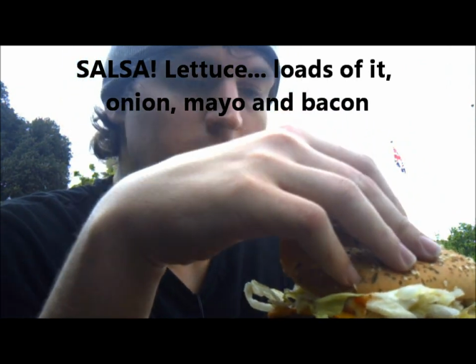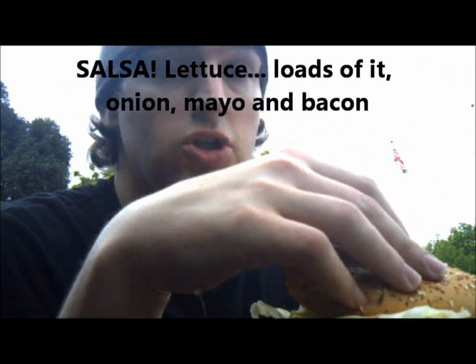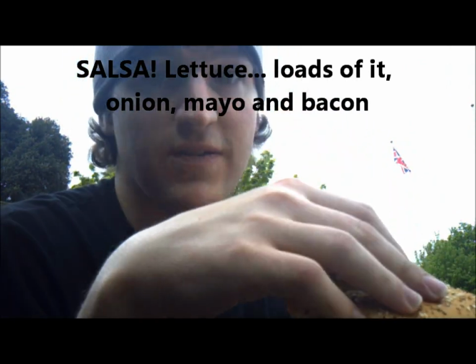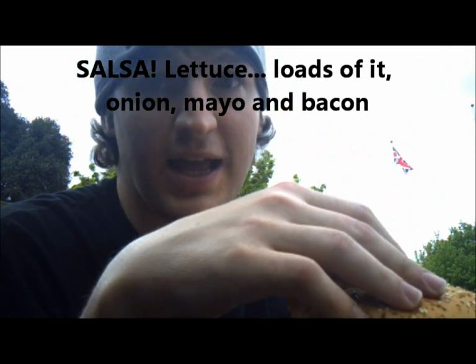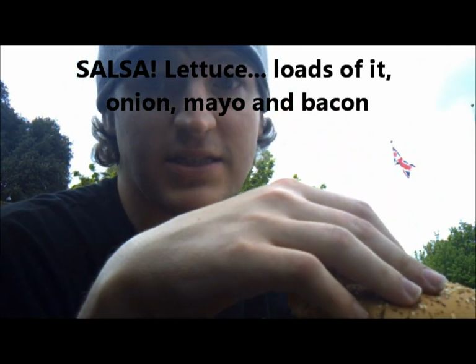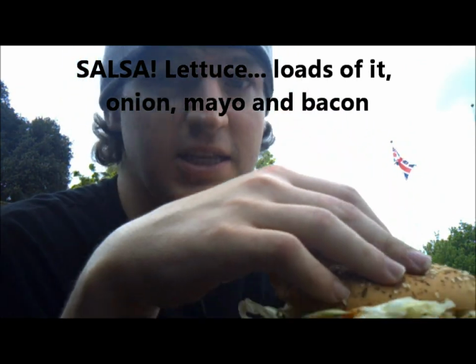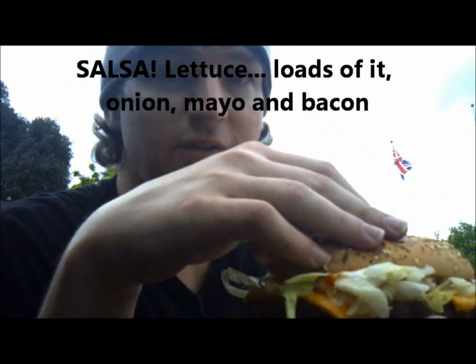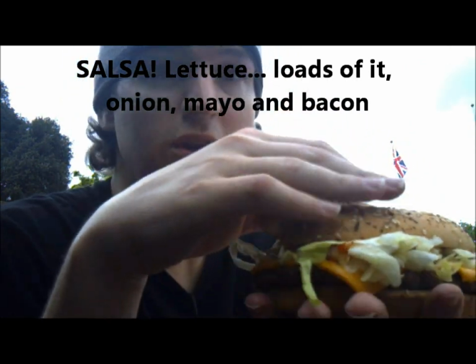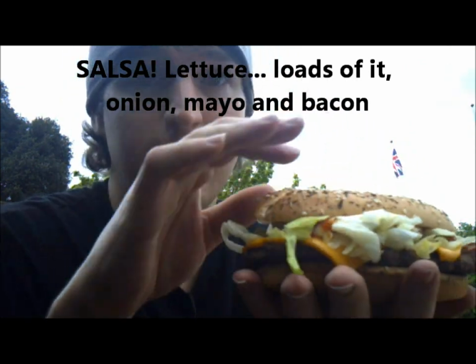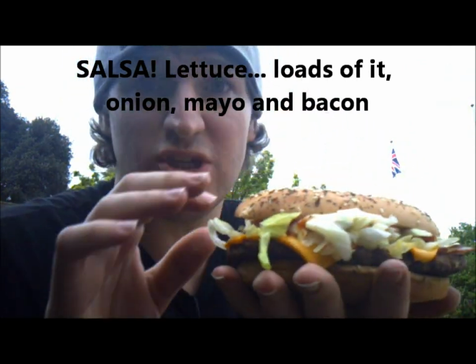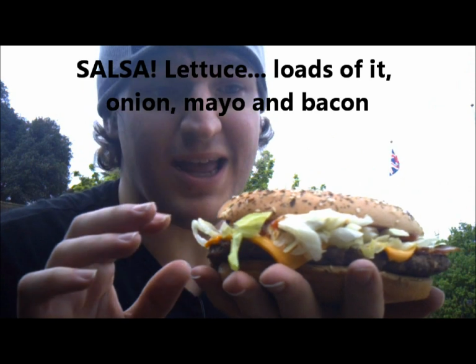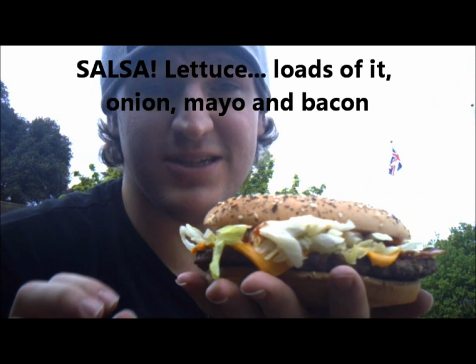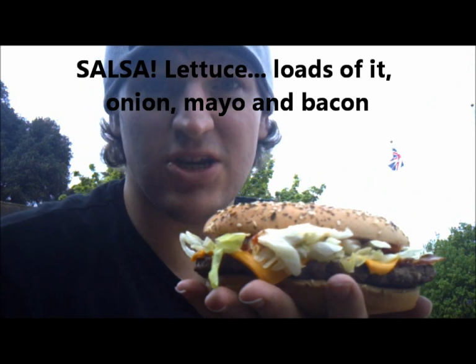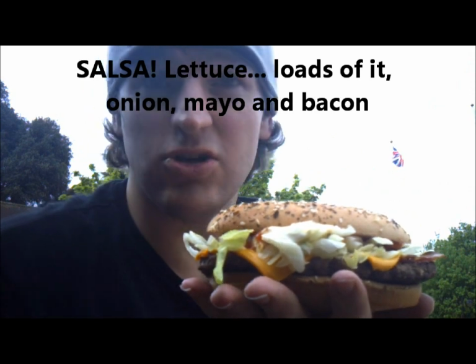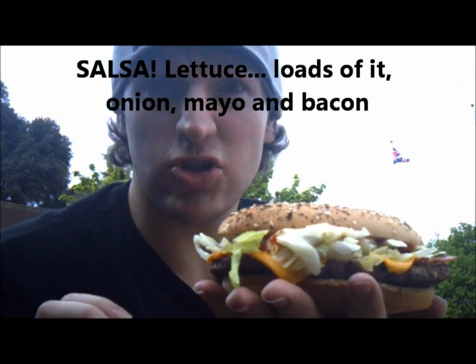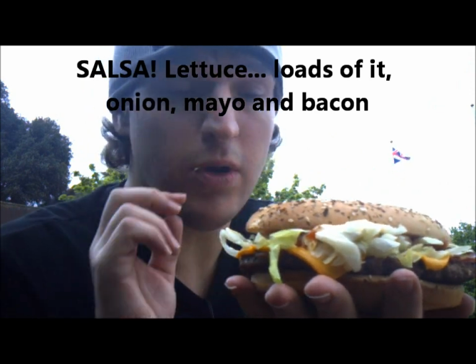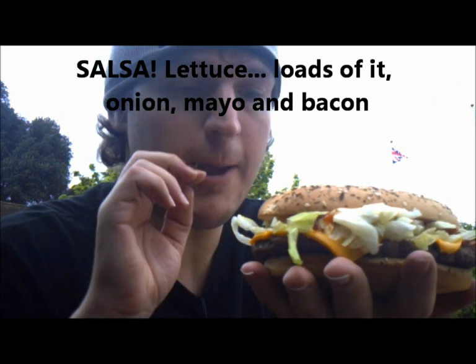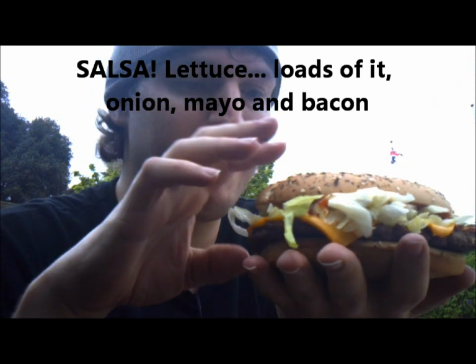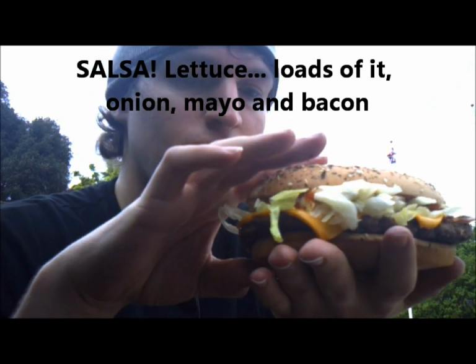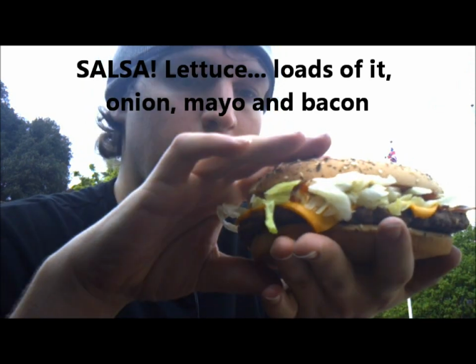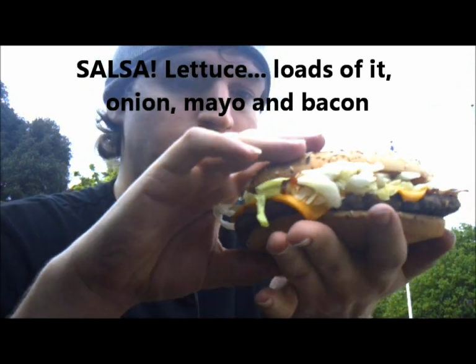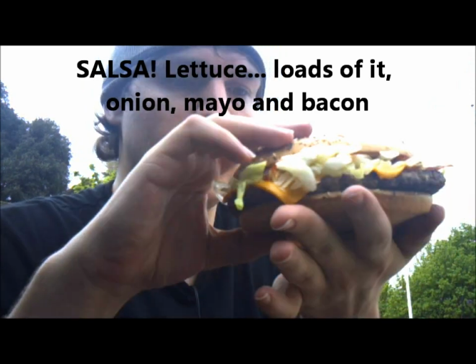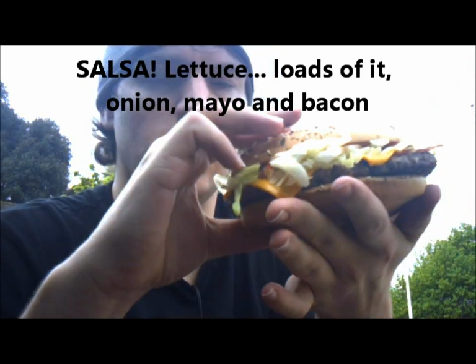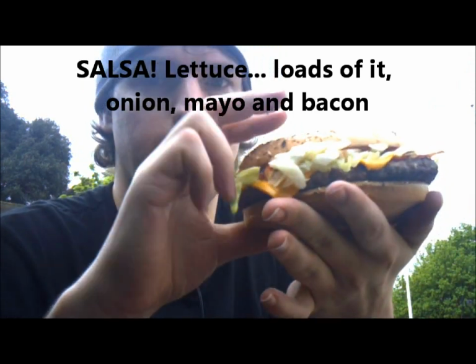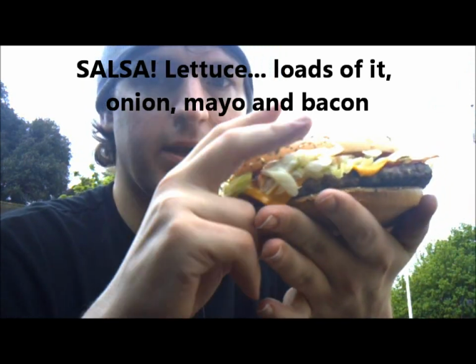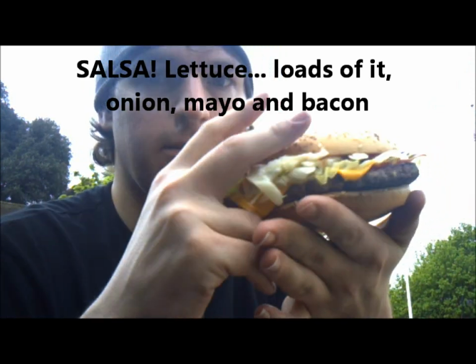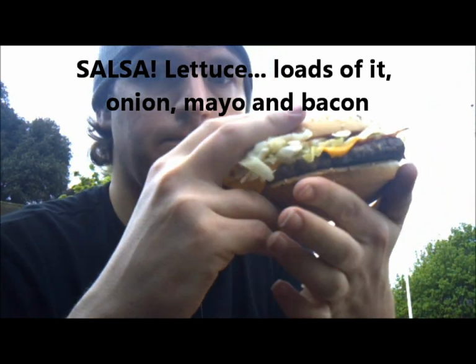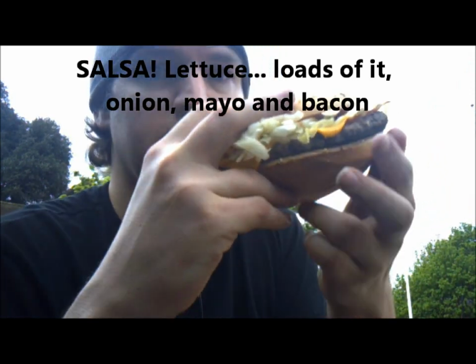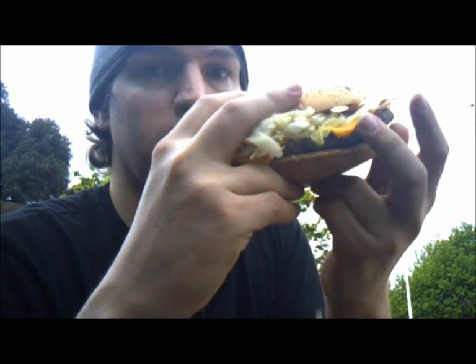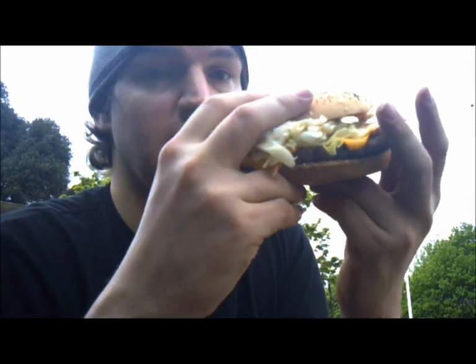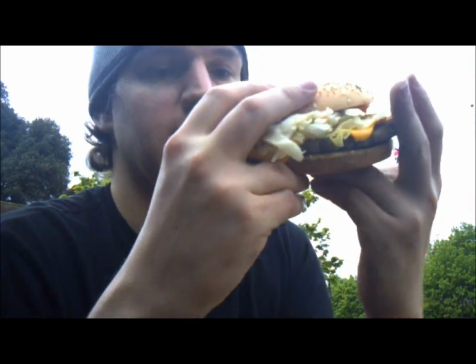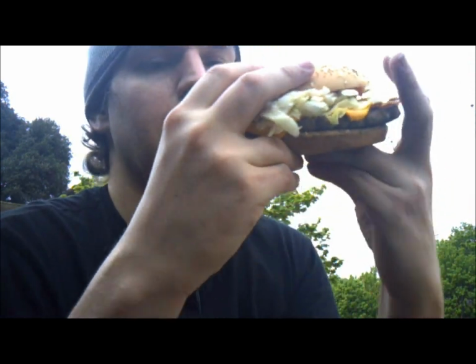Loads of lettuce. If I wanted that much lettuce I'd have gone to Subway, and a load of bacon. That's what it tastes like.